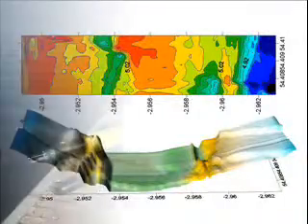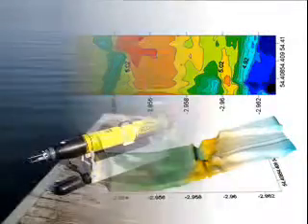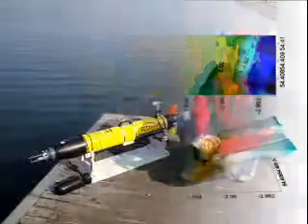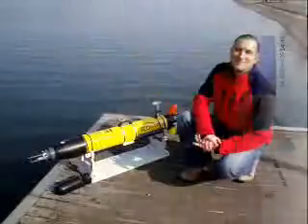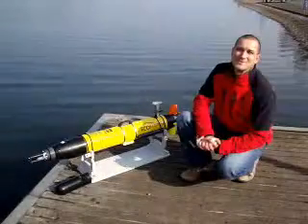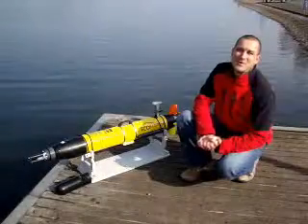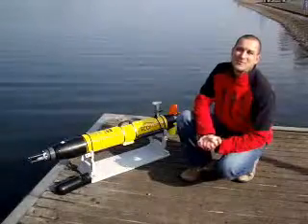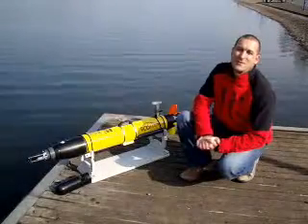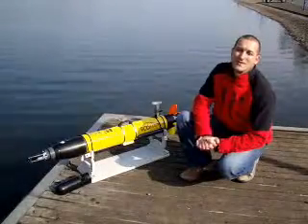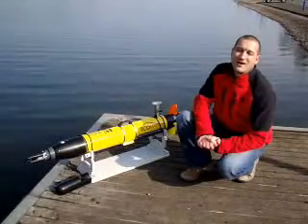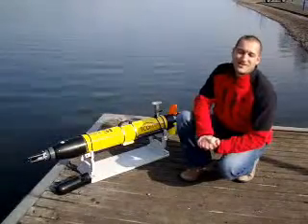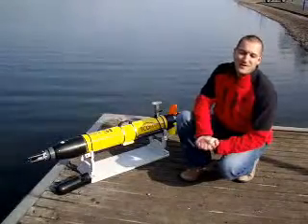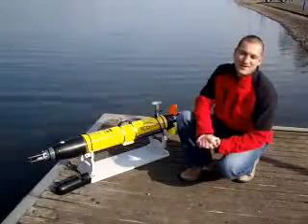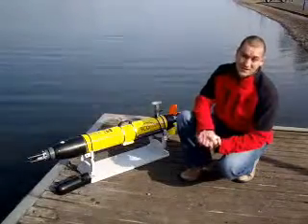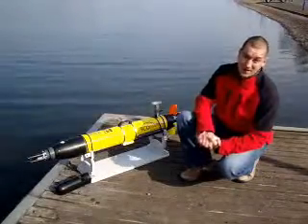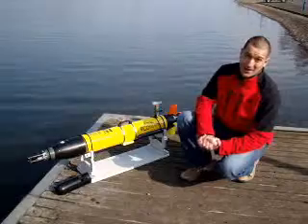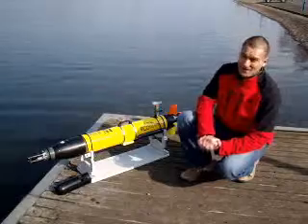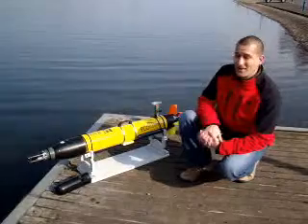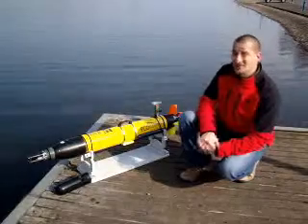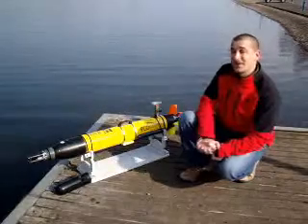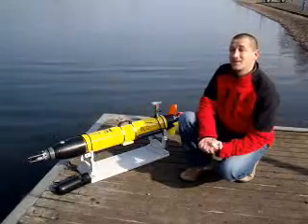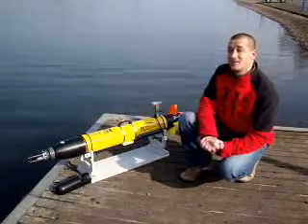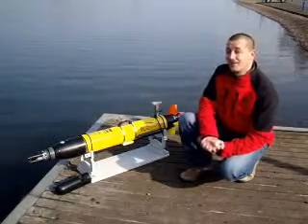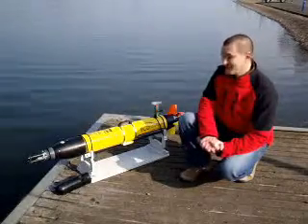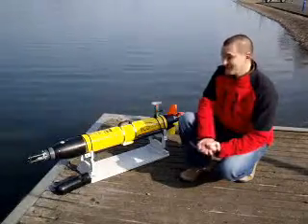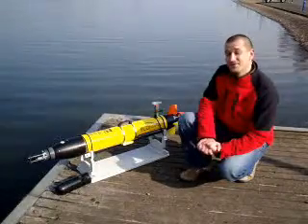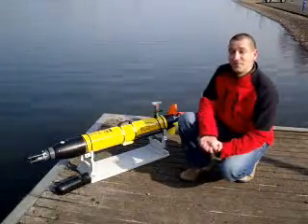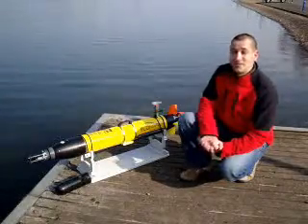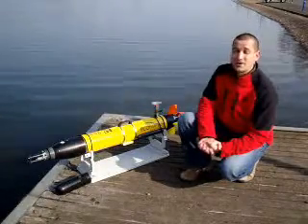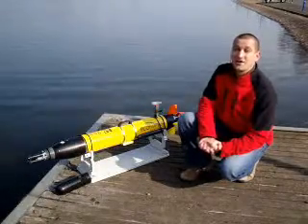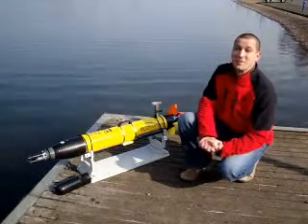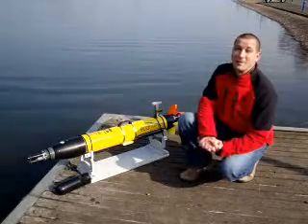Hello, my name is Neil Cornwell from YSI HydroData UK. I'm here to quickly and briefly introduce you to our new product, the Ecomapper.